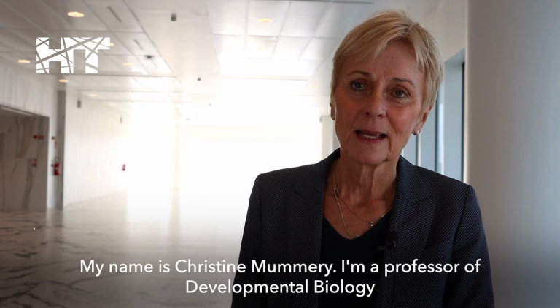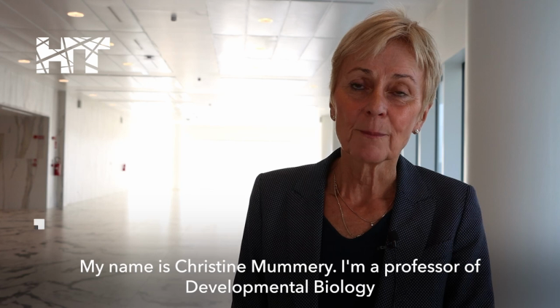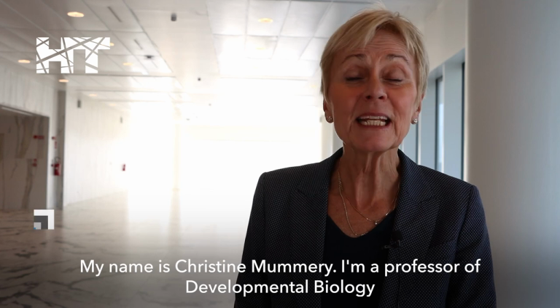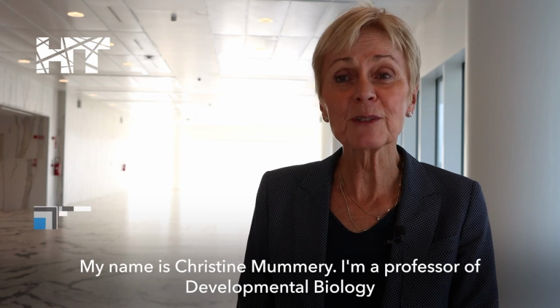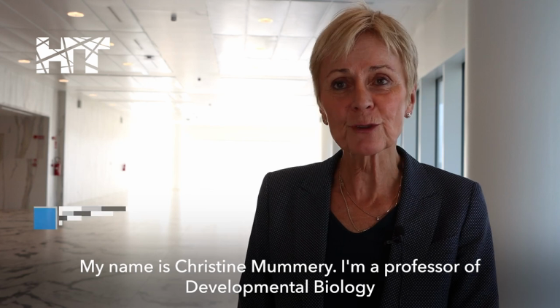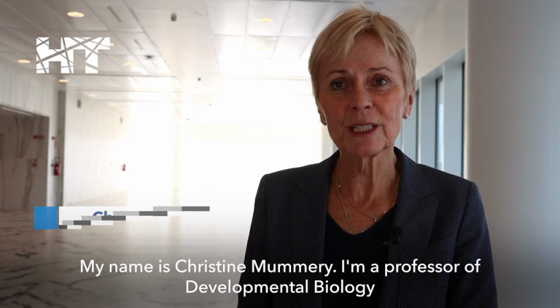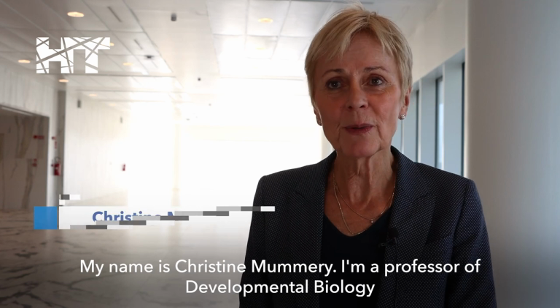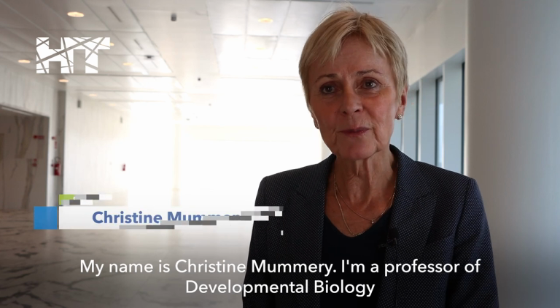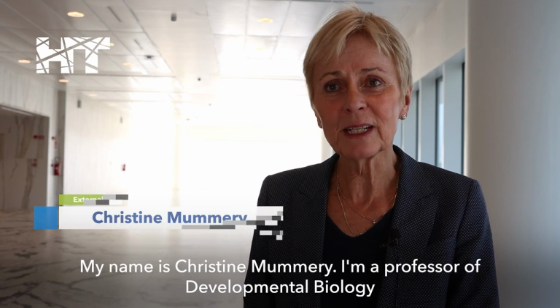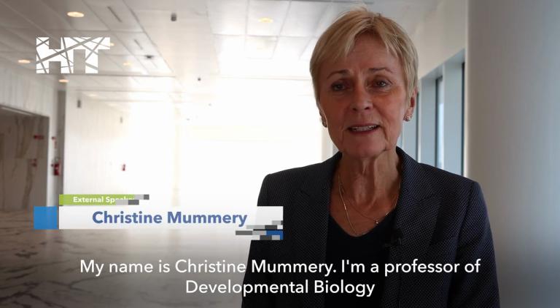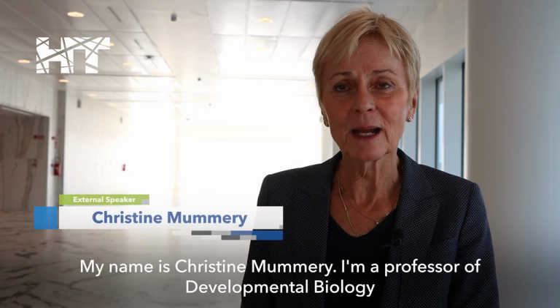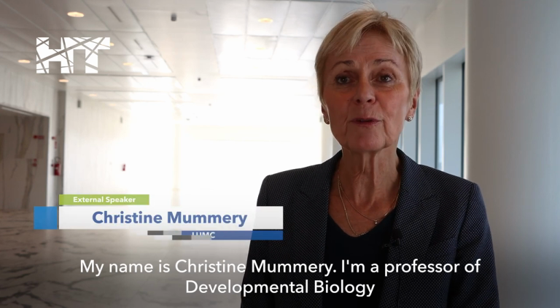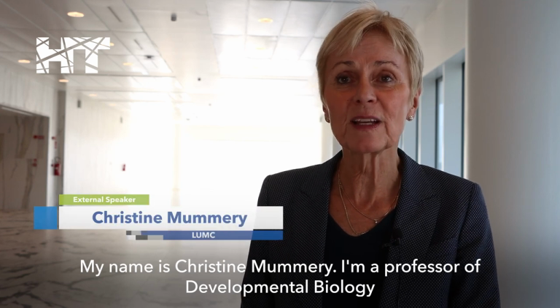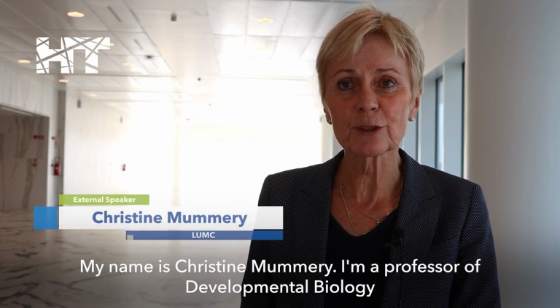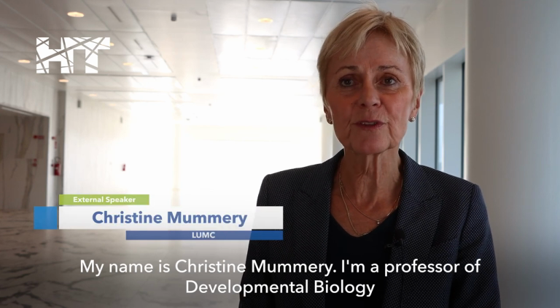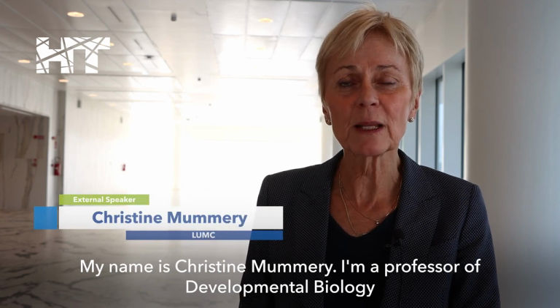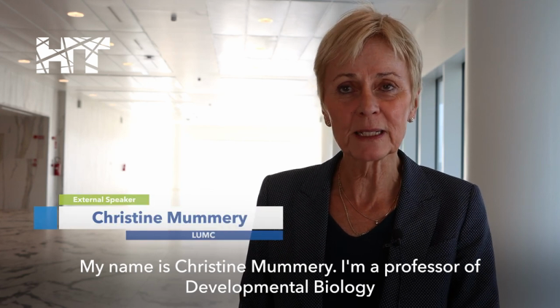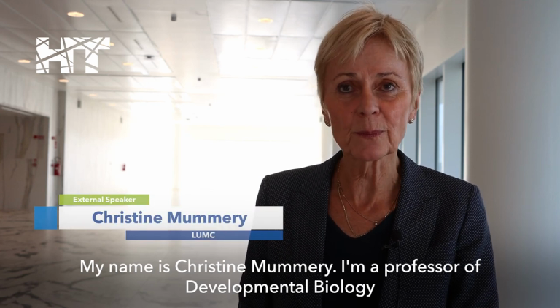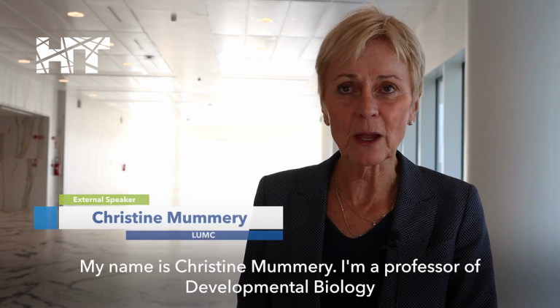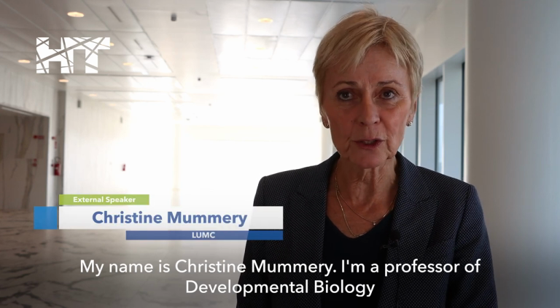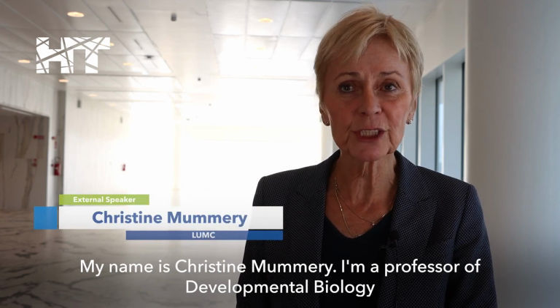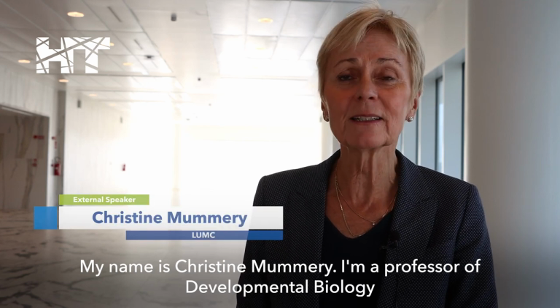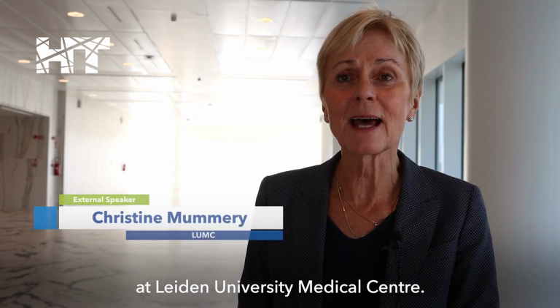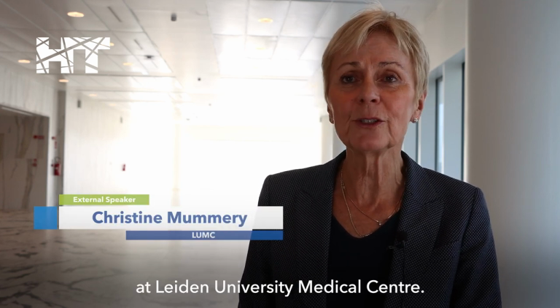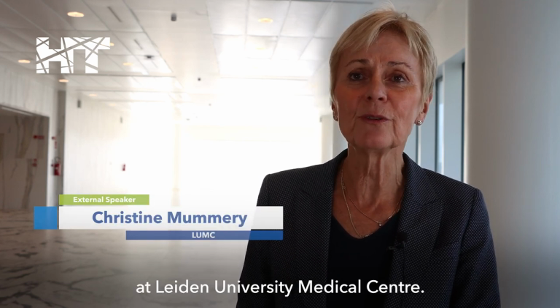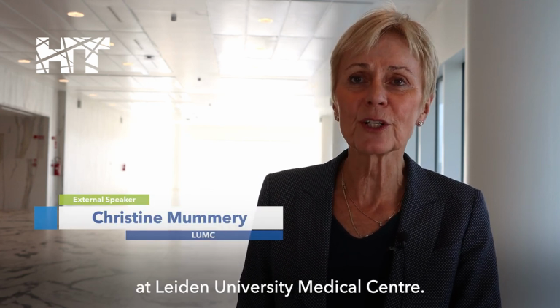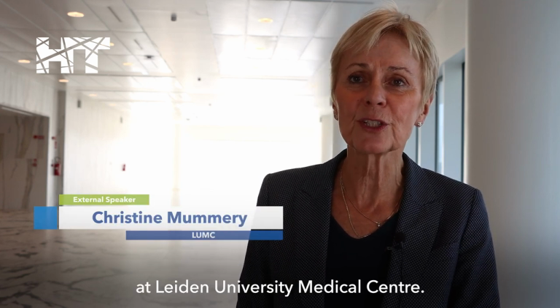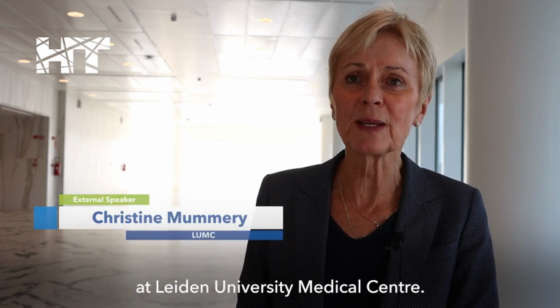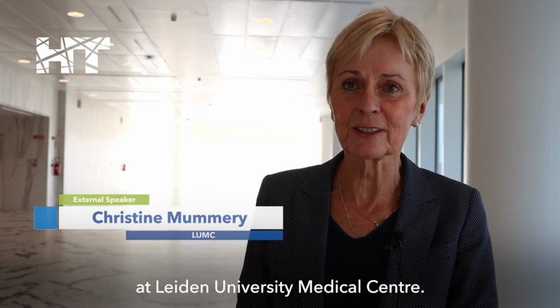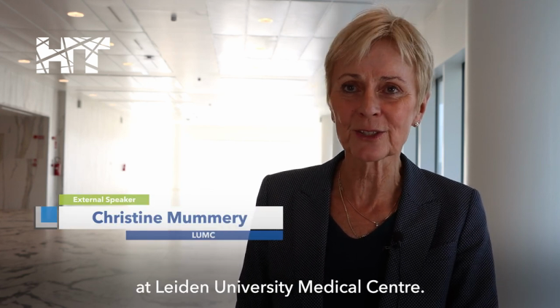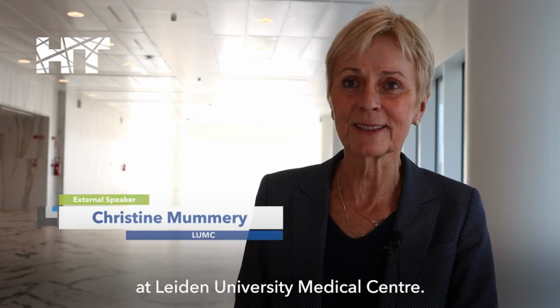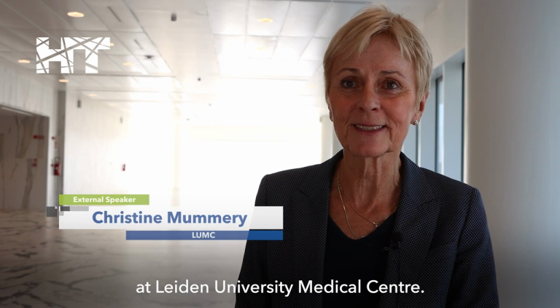My name is Christine Mummery. I'm Professor of Developmental Biology at Leiden University Medical Centre.